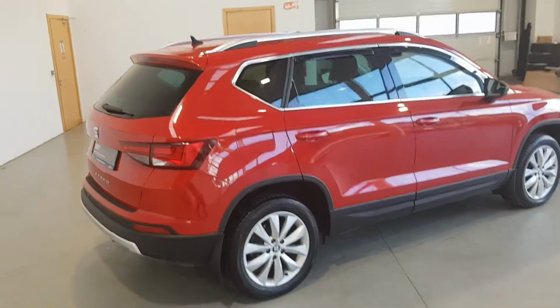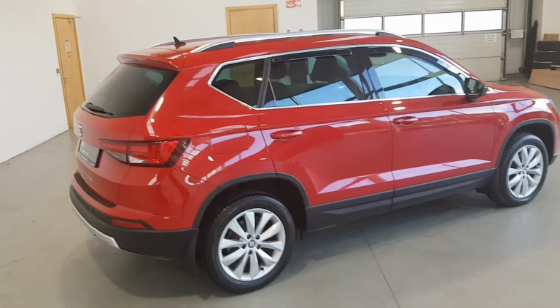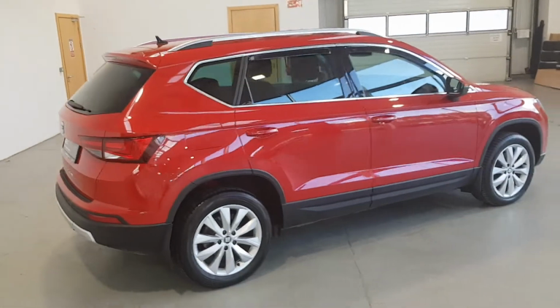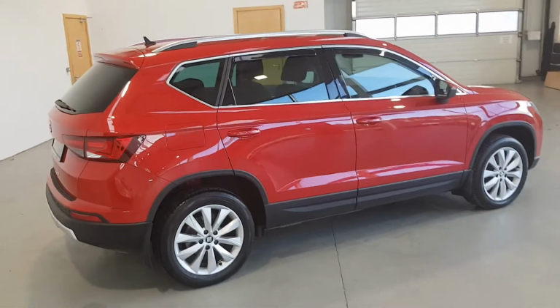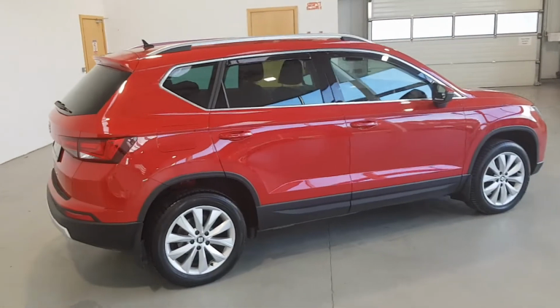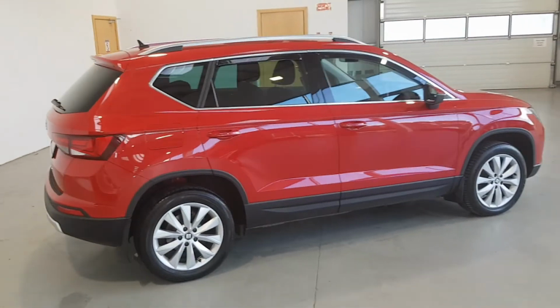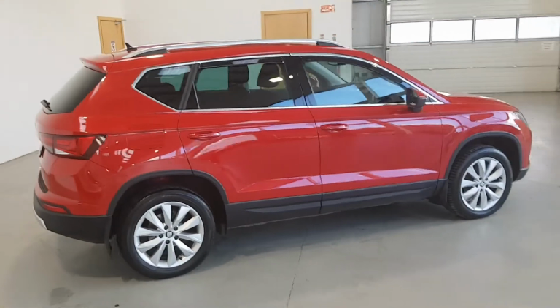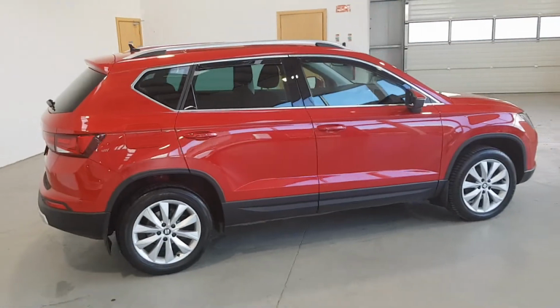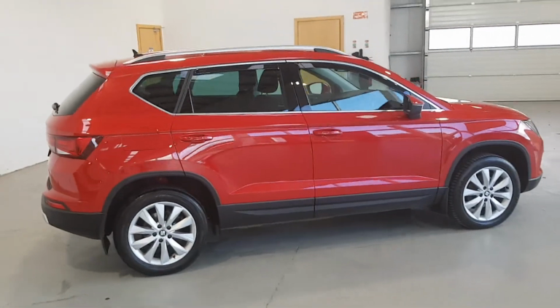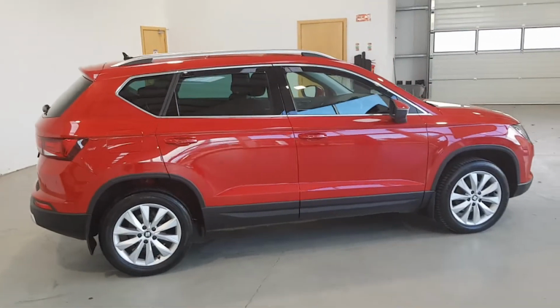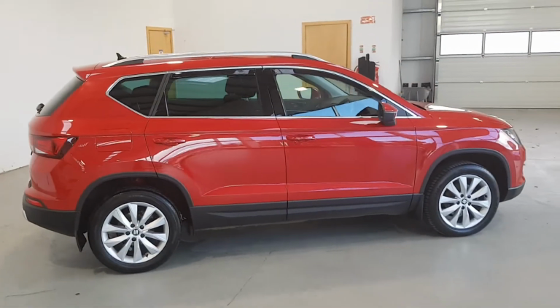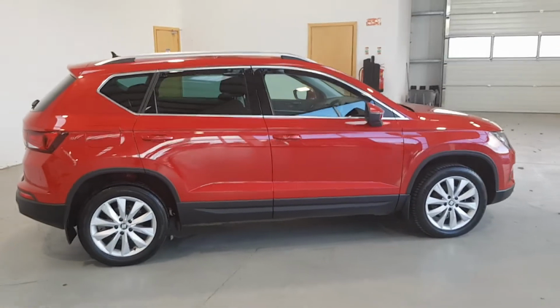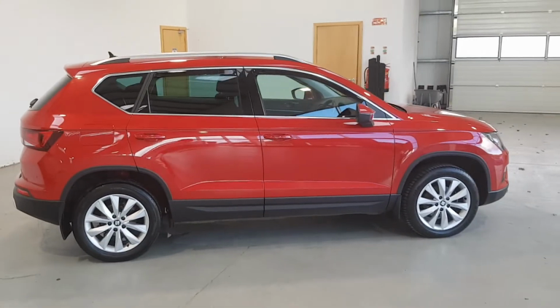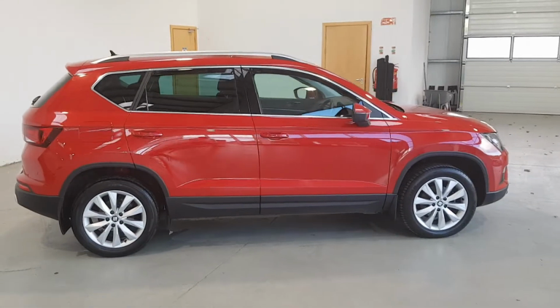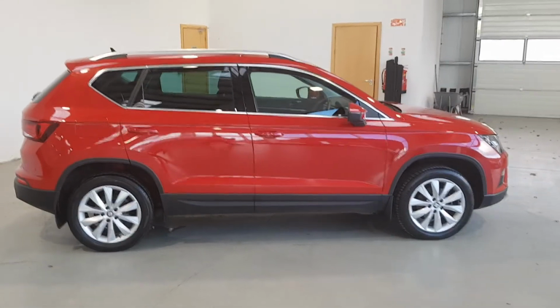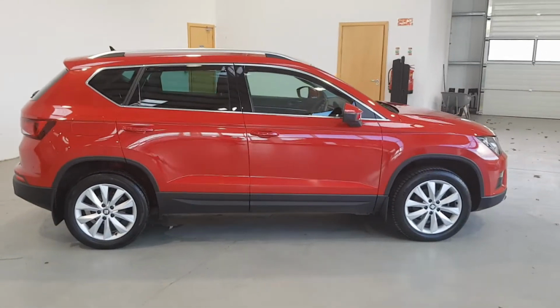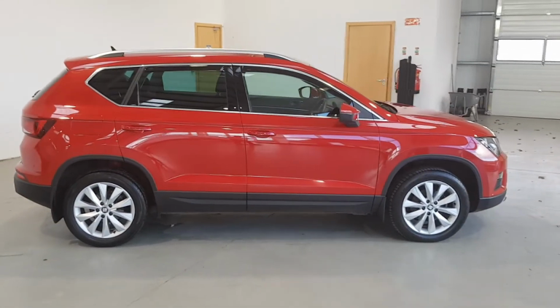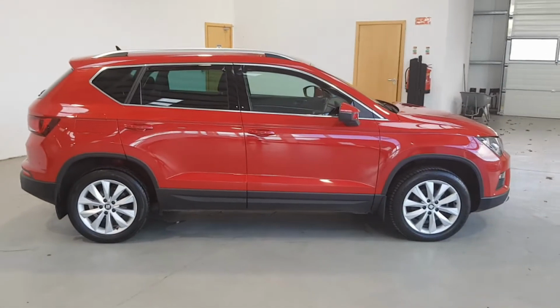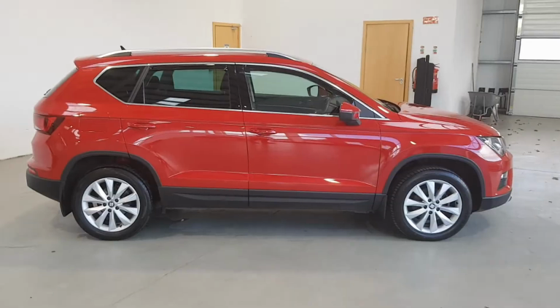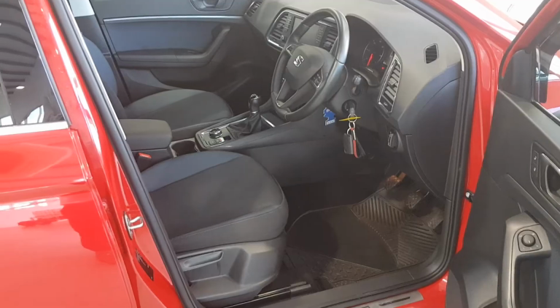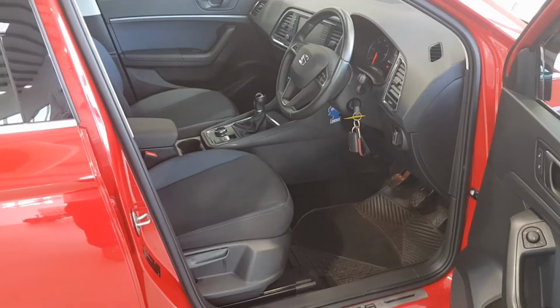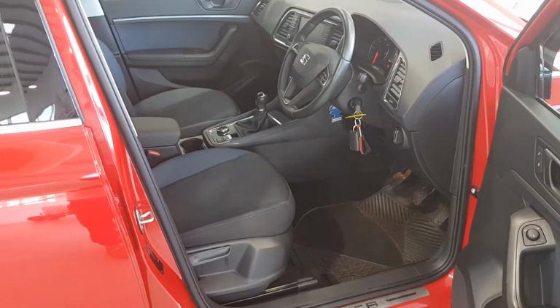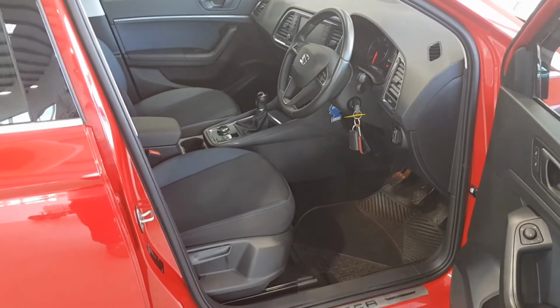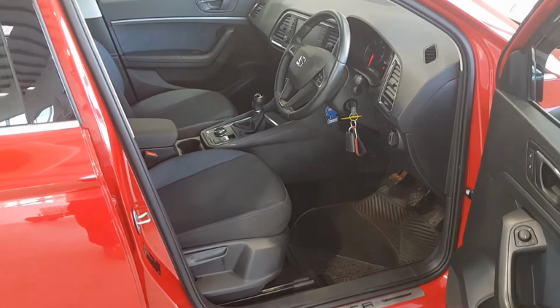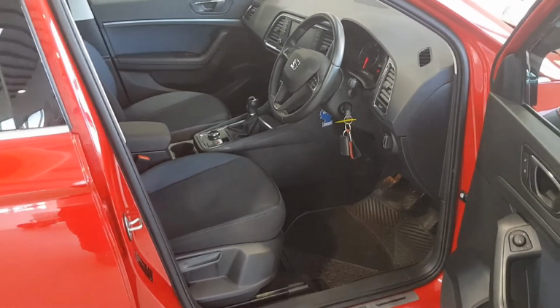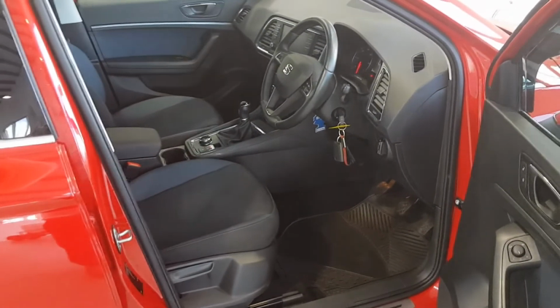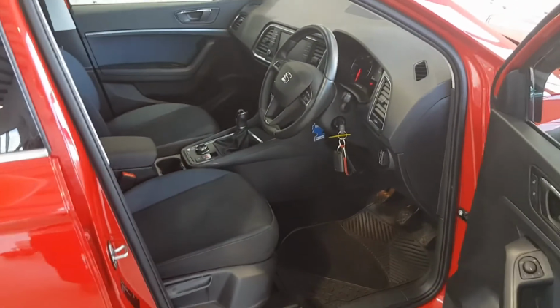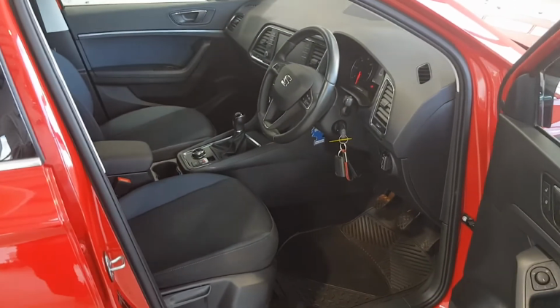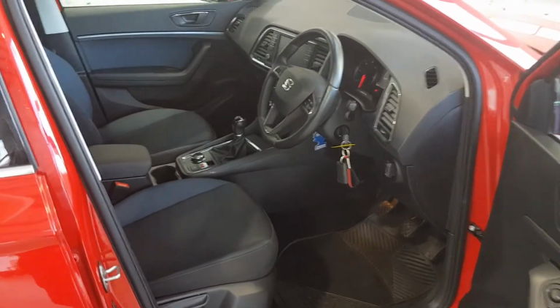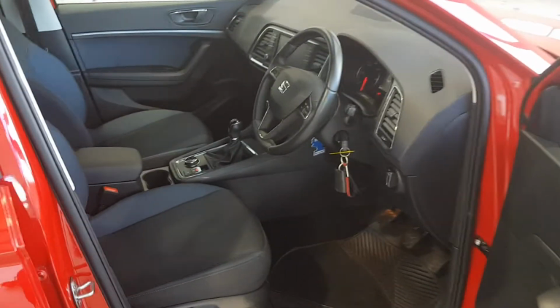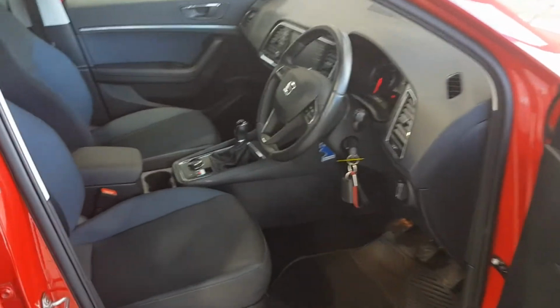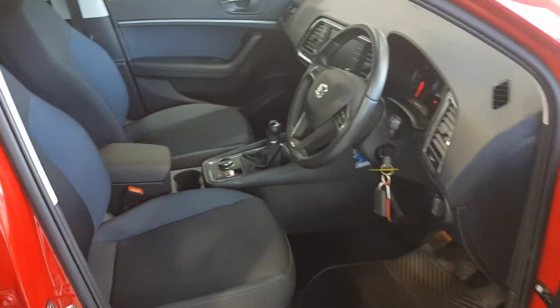Secondly, your approved used SEAT is available with competitive finance, attractive service plan options and two years warranty and roadside assistance.